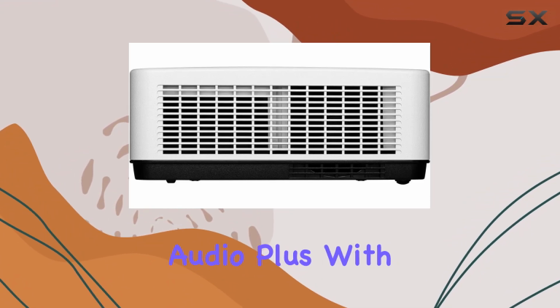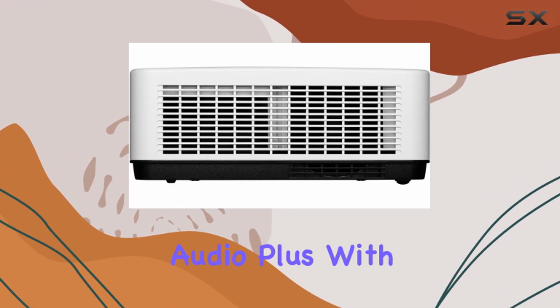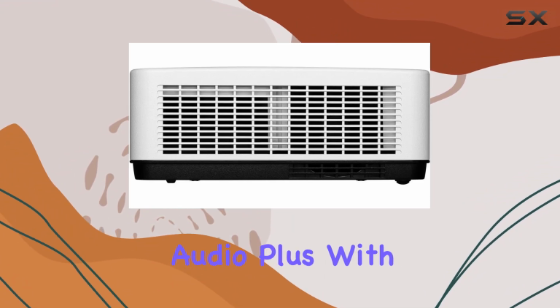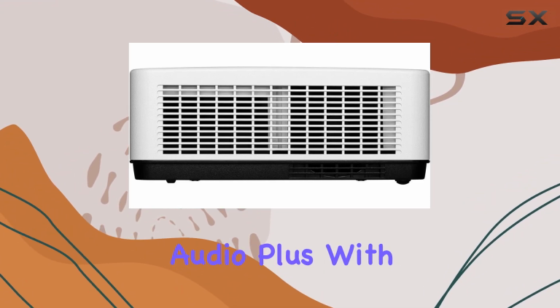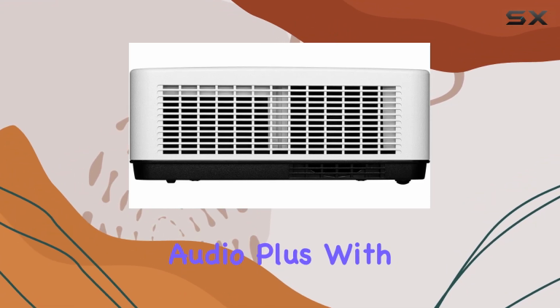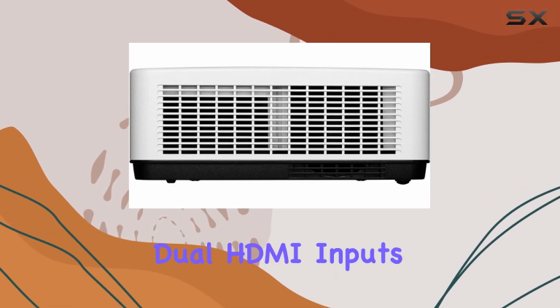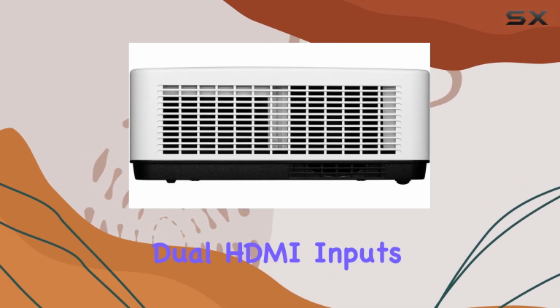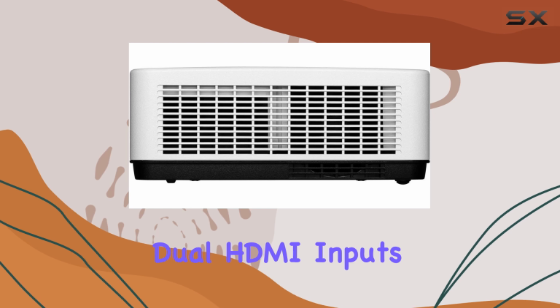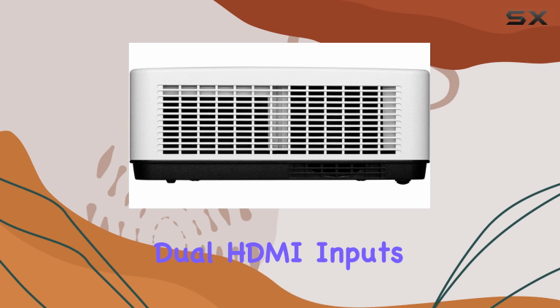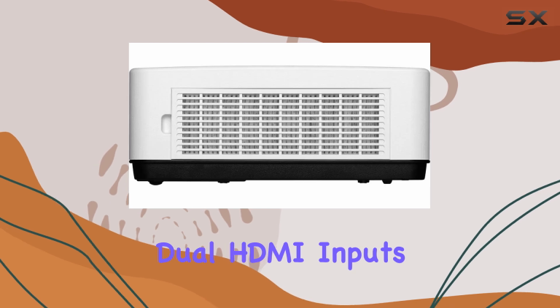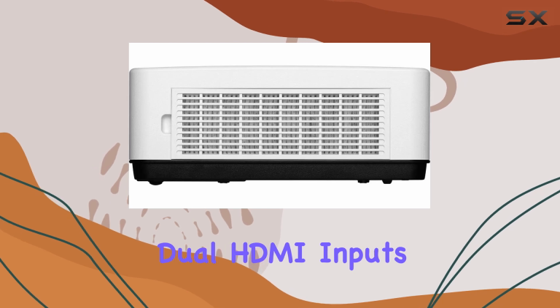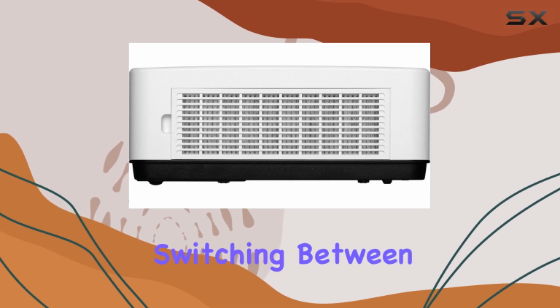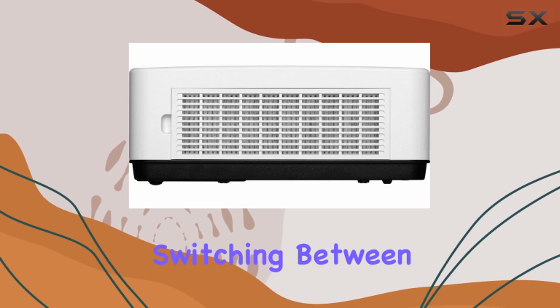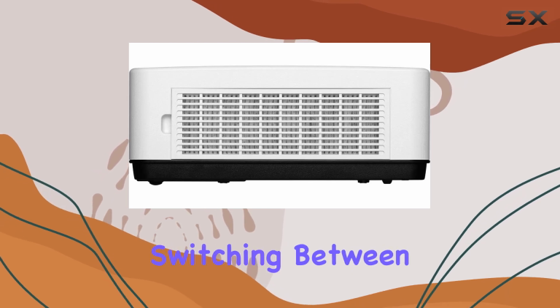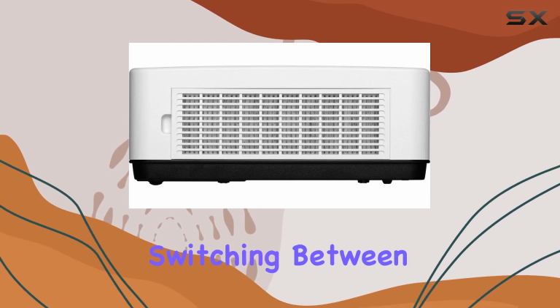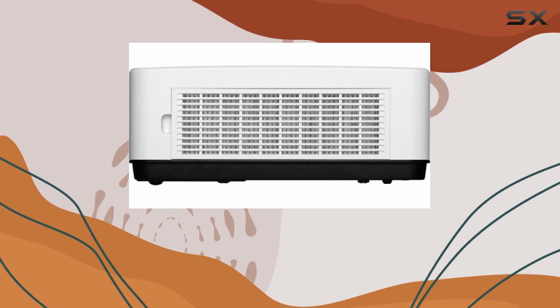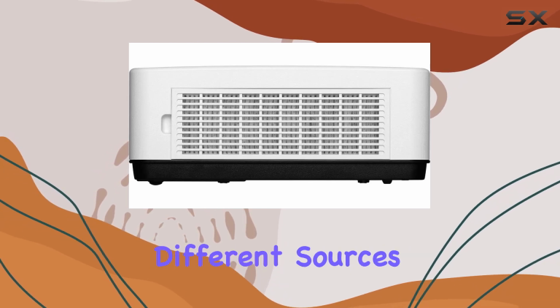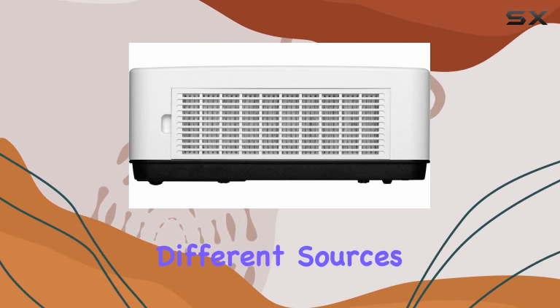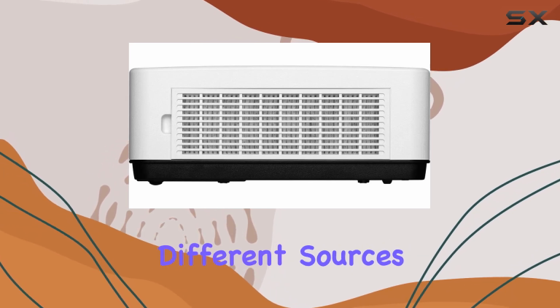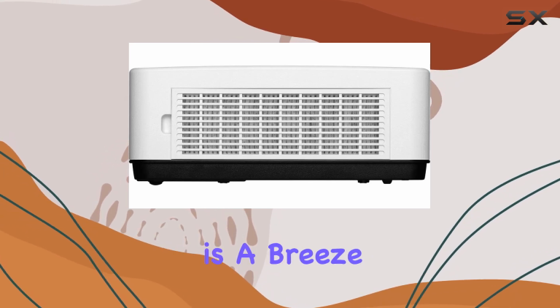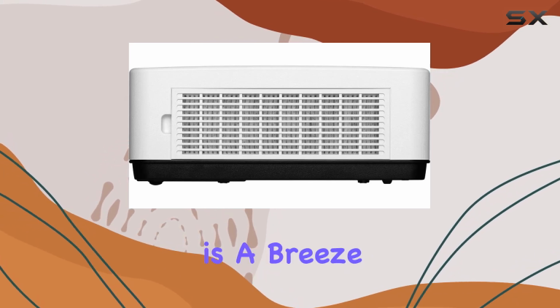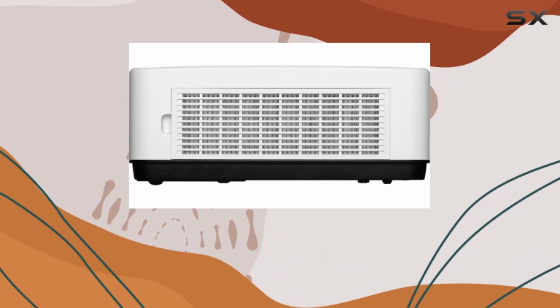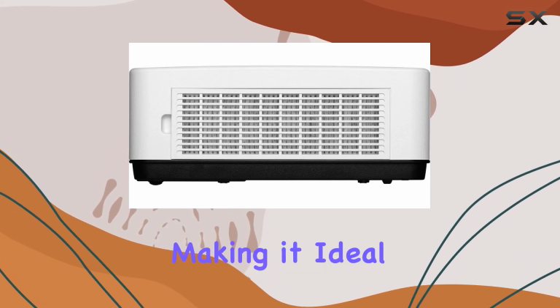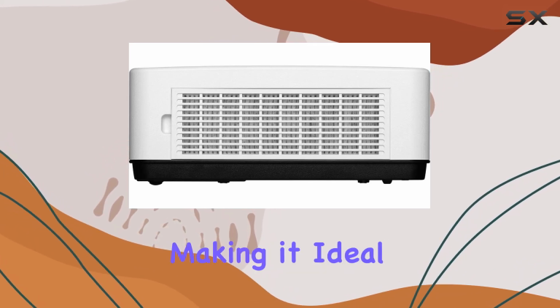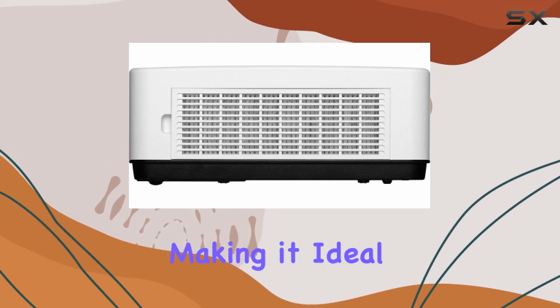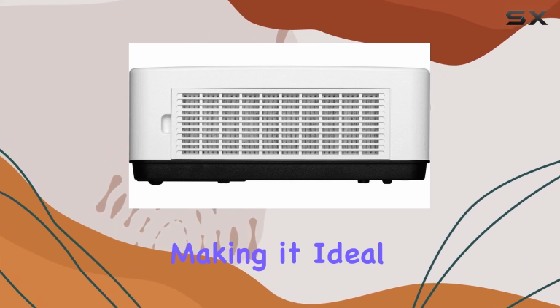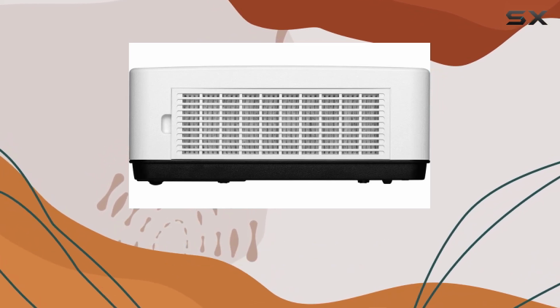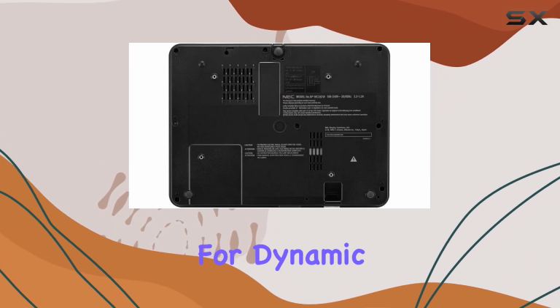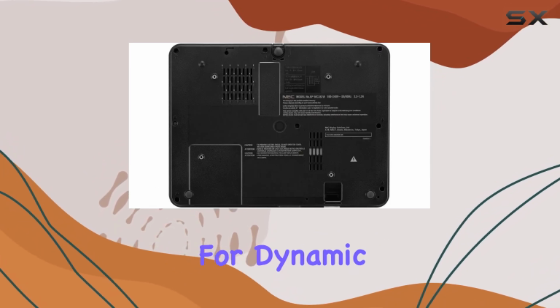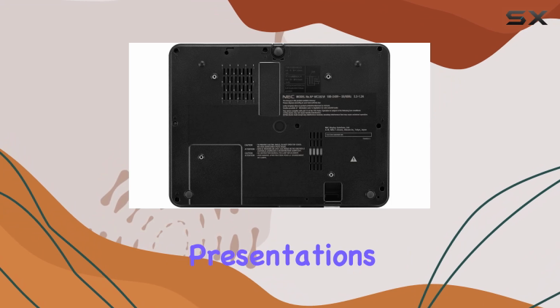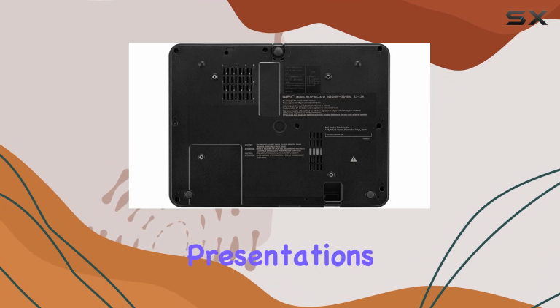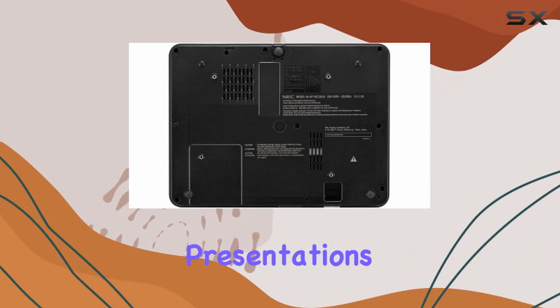Plus, with dual HDMI inputs, switching between different sources is a breeze, making it ideal for dynamic presentations.